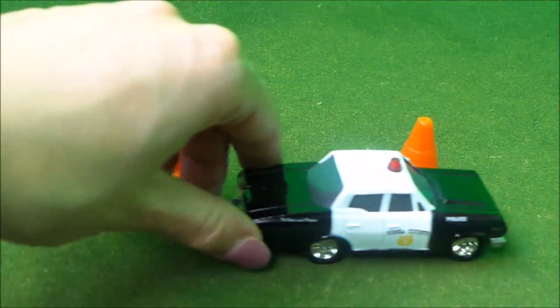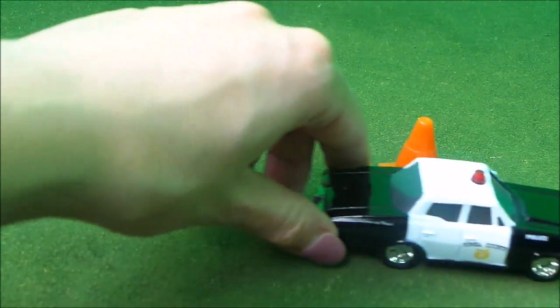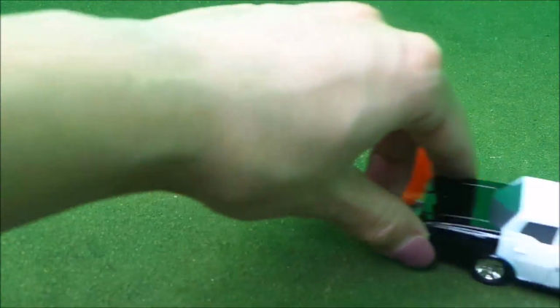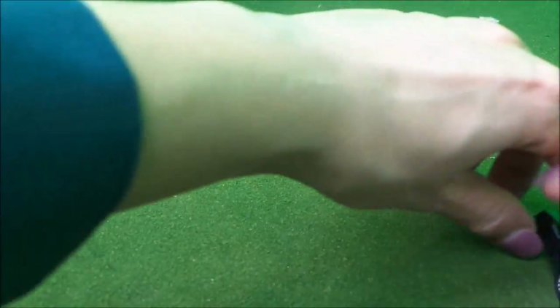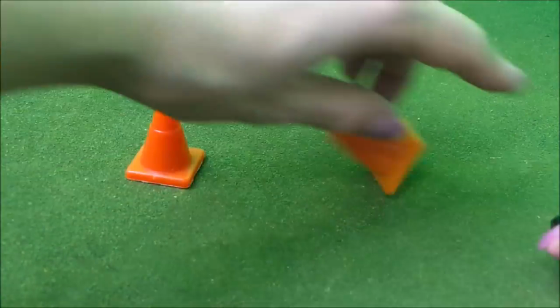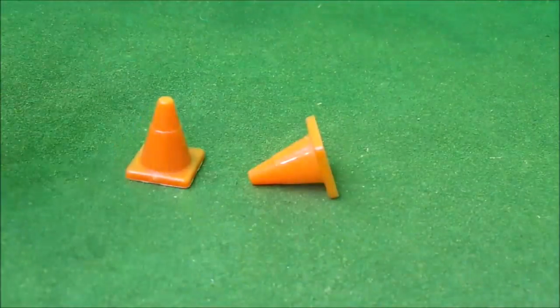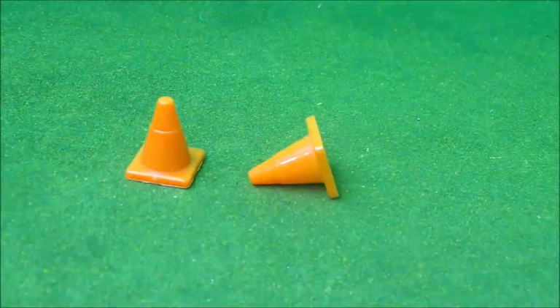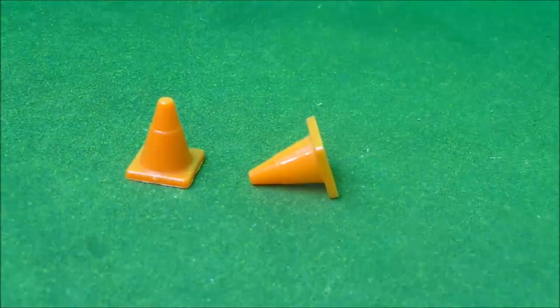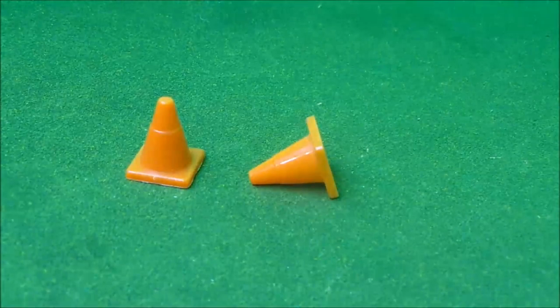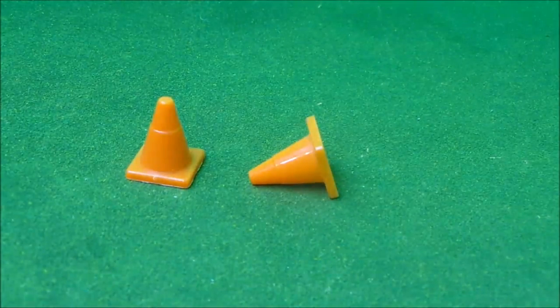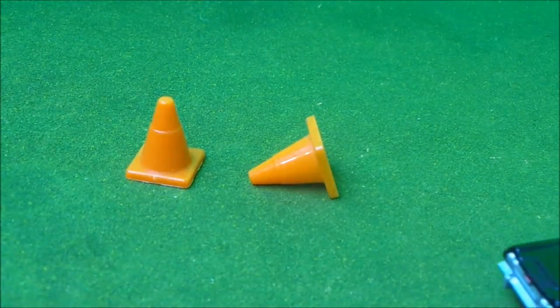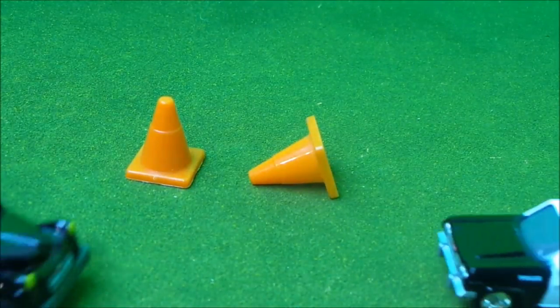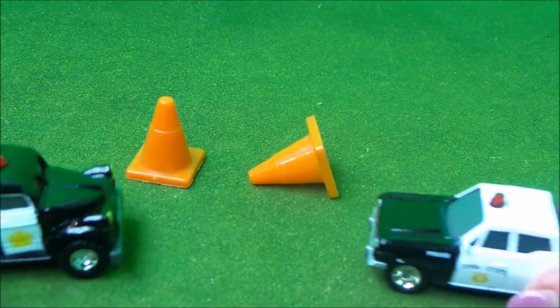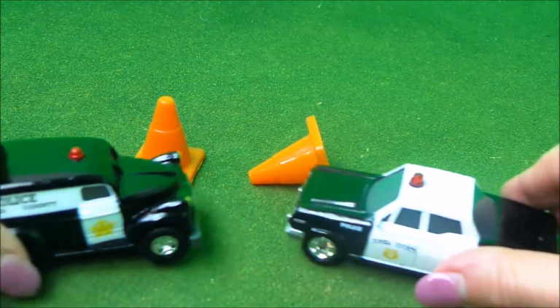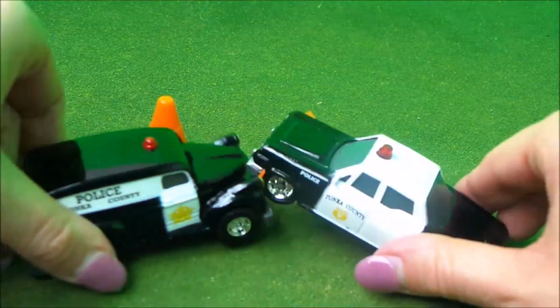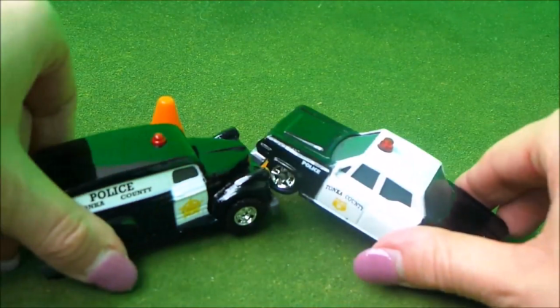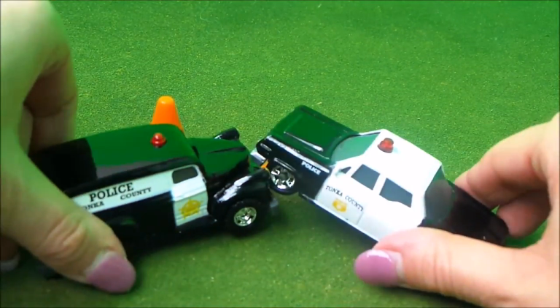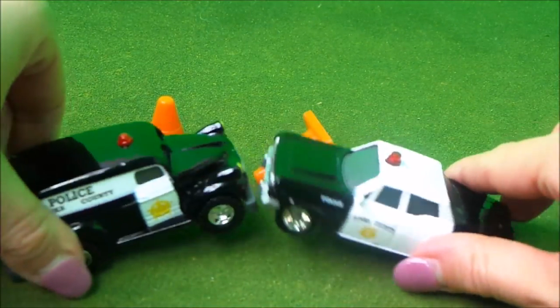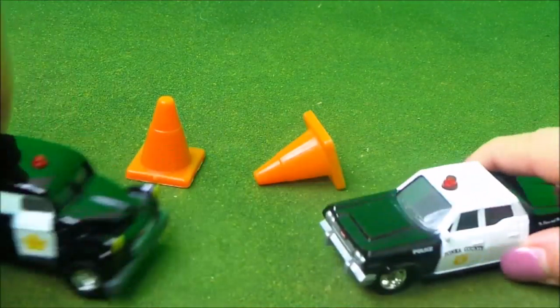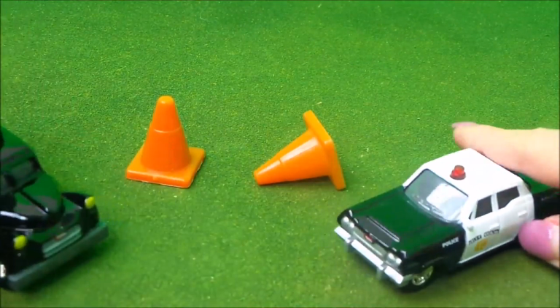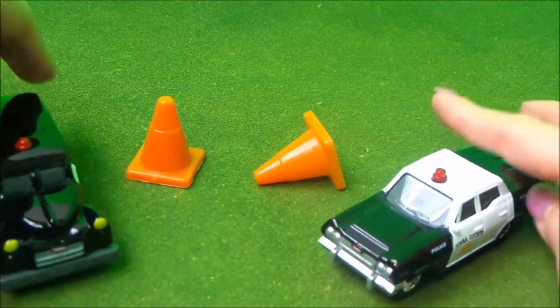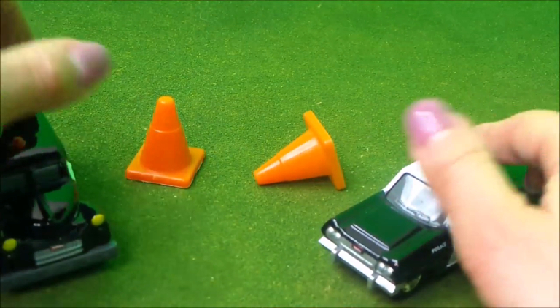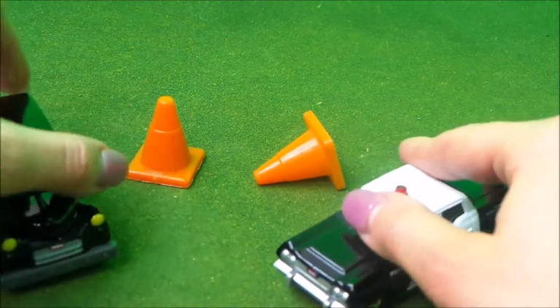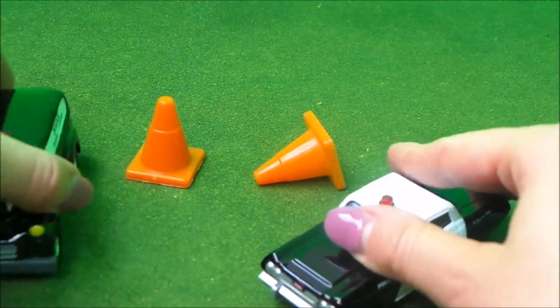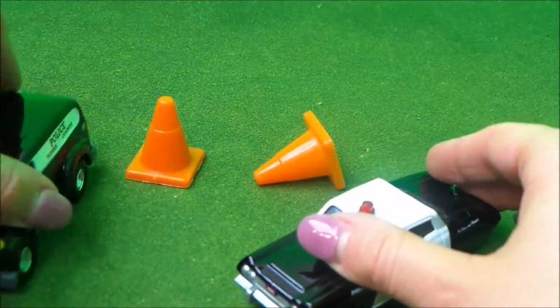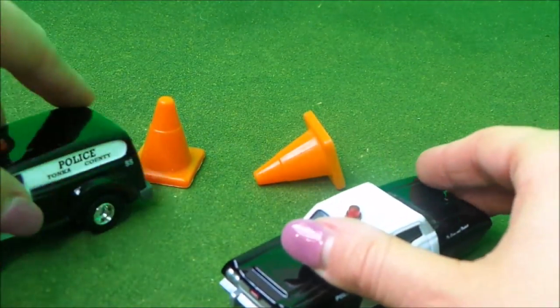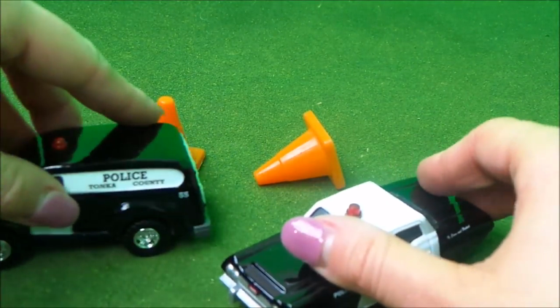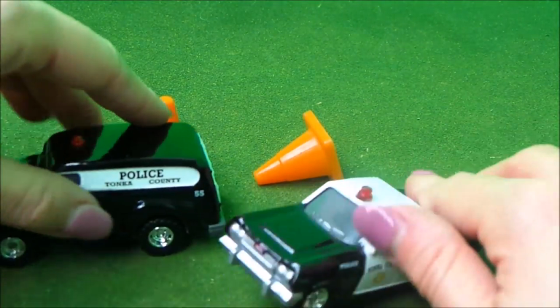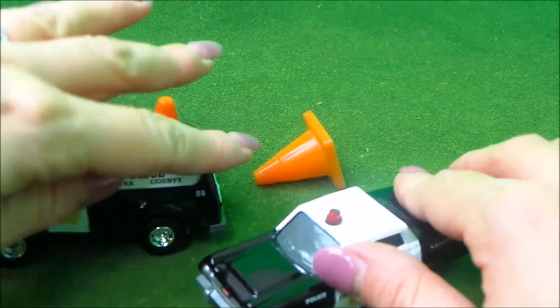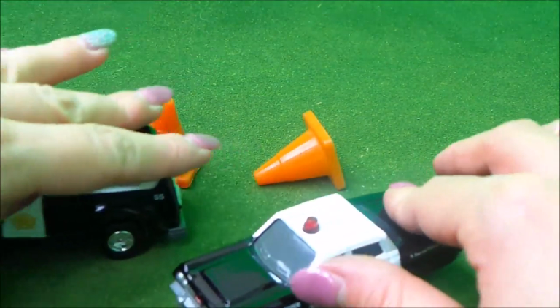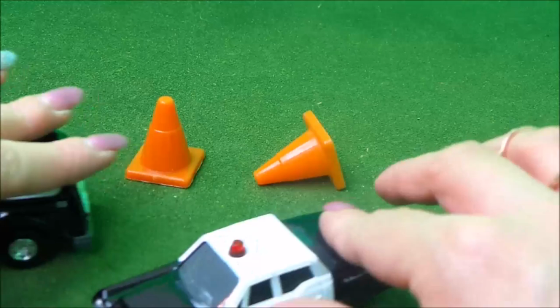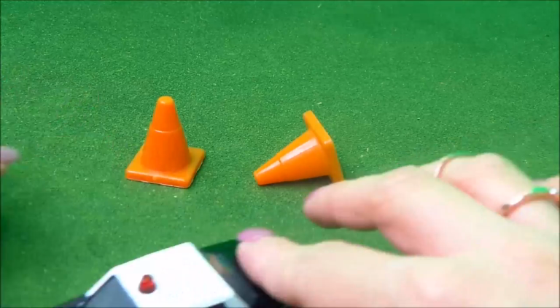Let's see this one in action. And again, I can just imagine these hitting each other by the cones or just hearing the sirens playing with them.